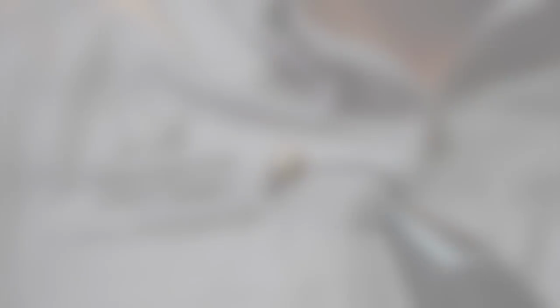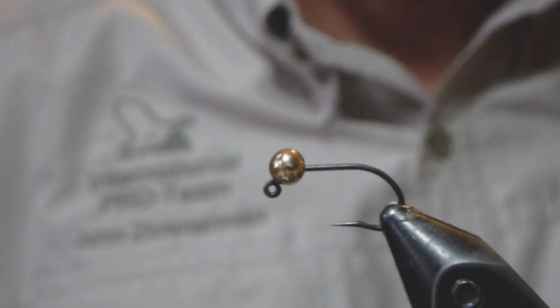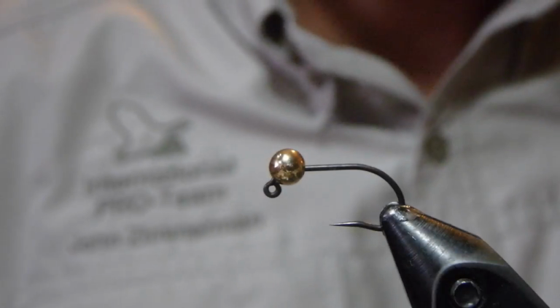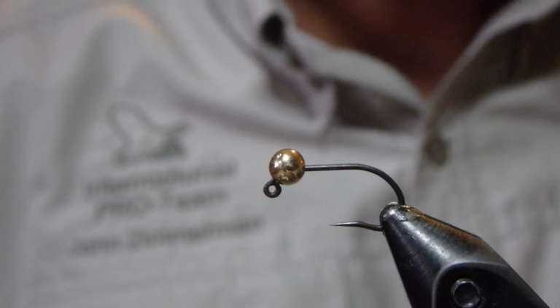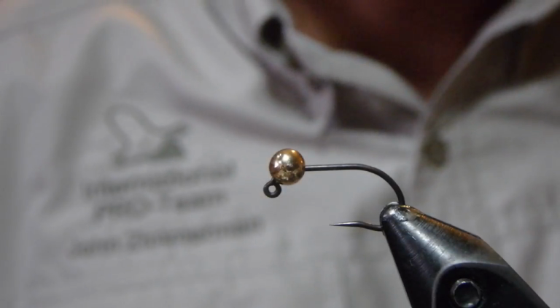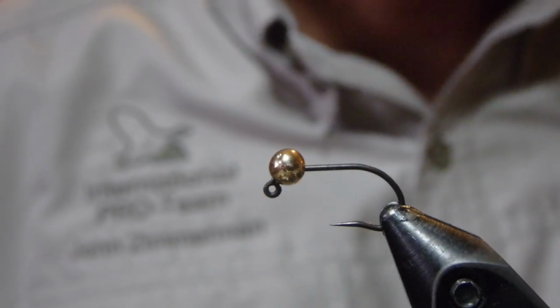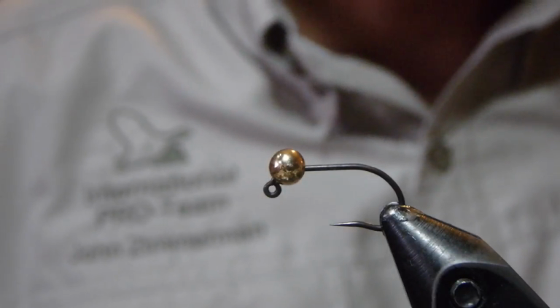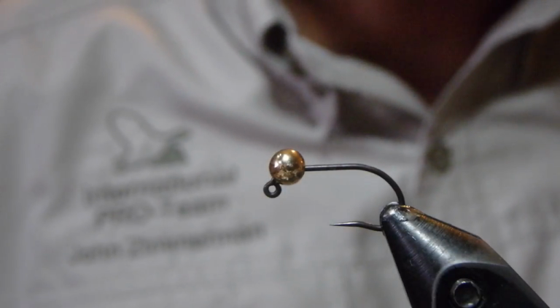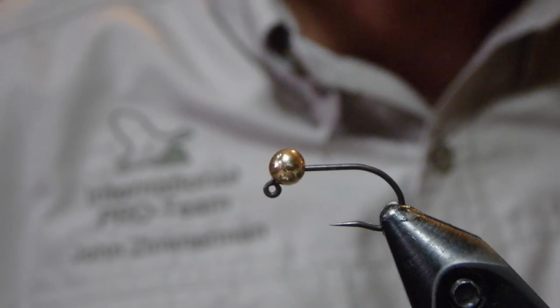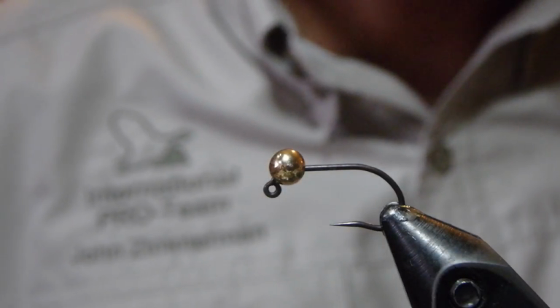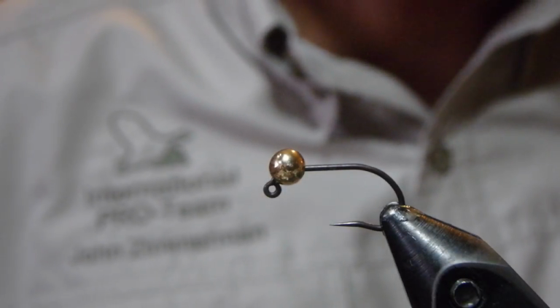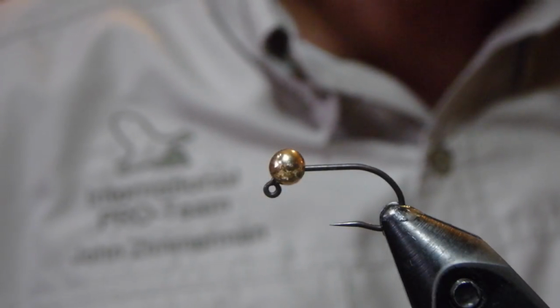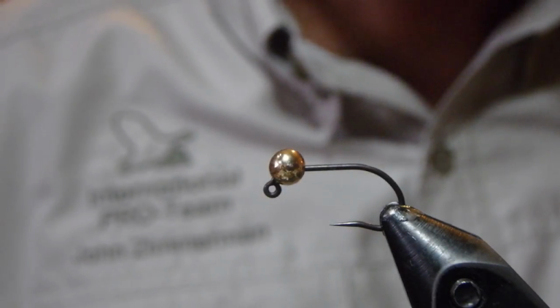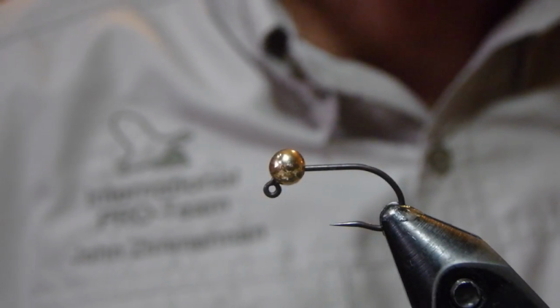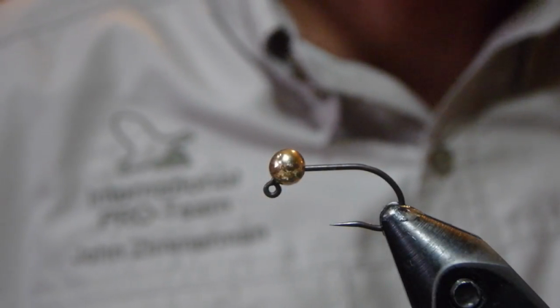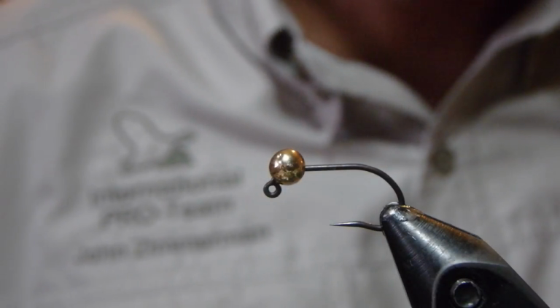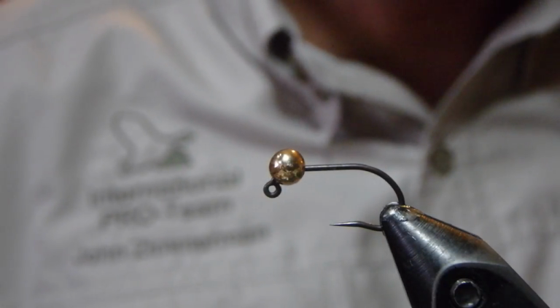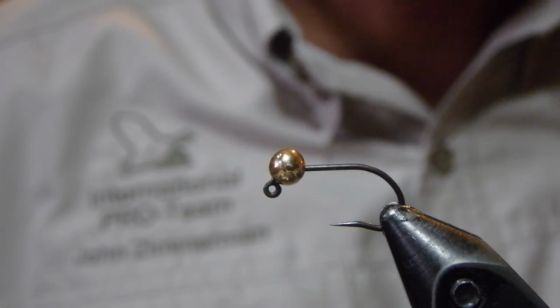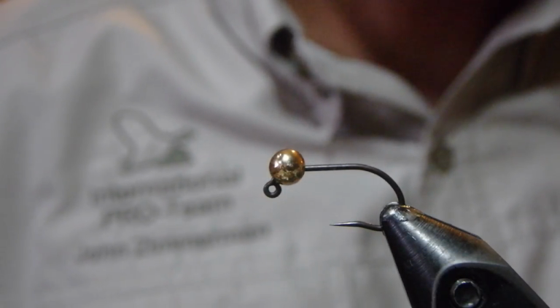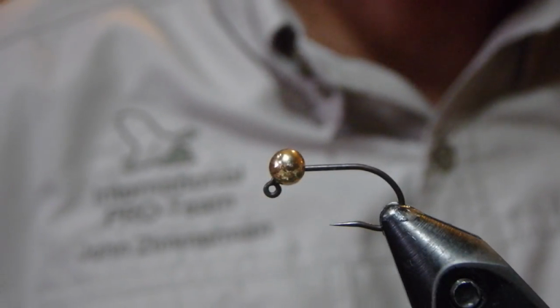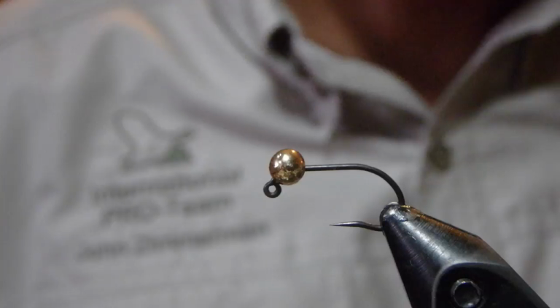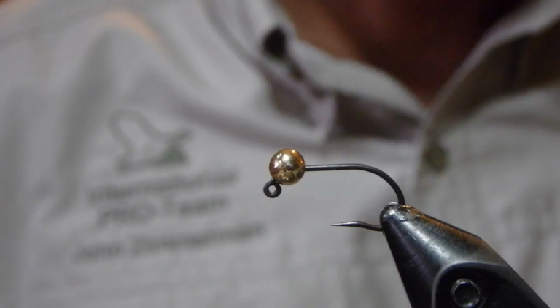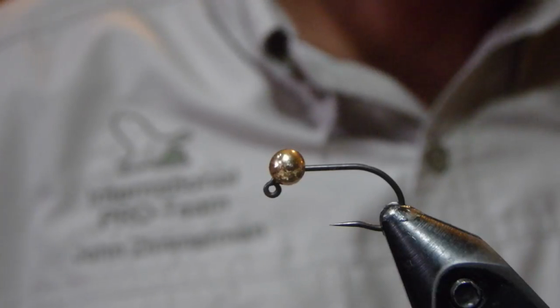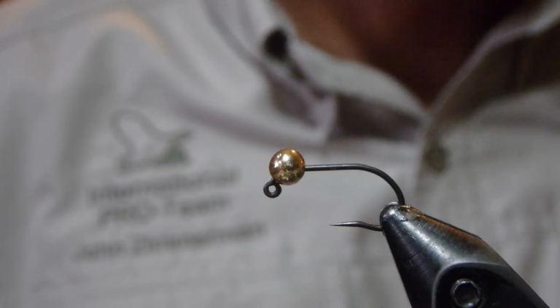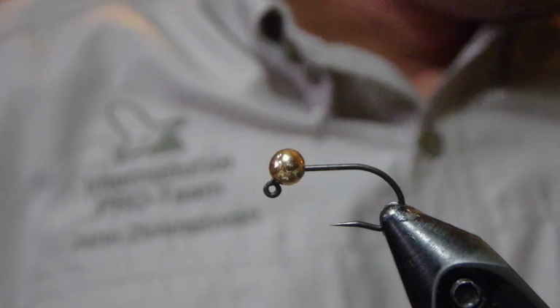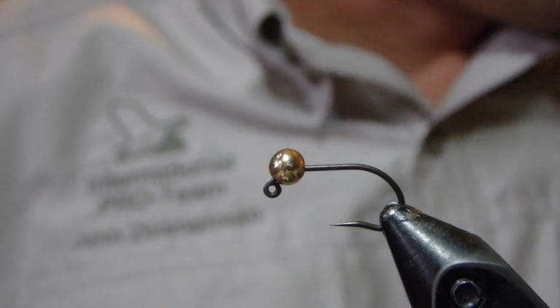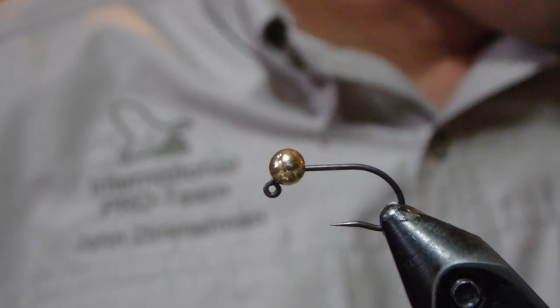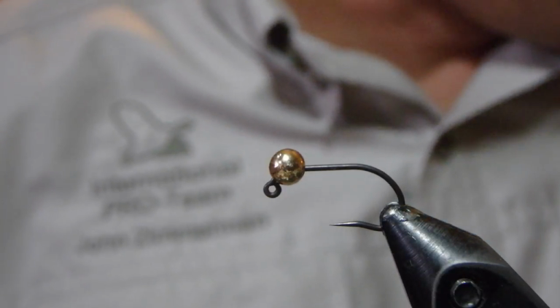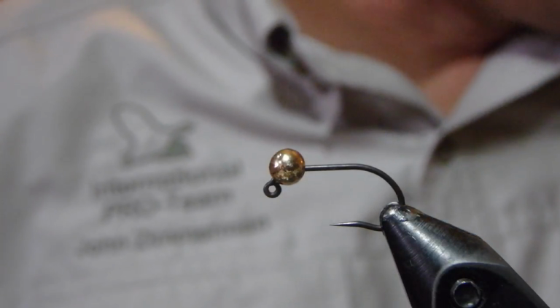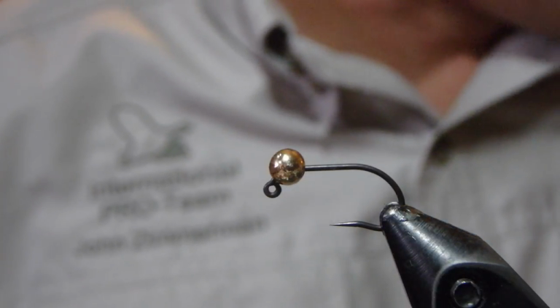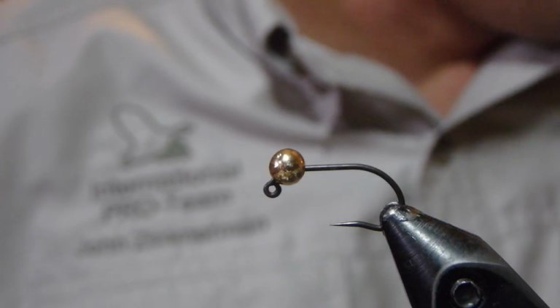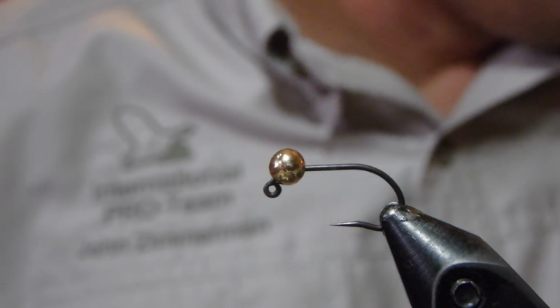Hey there, I'm John Zimmerman with Upper Creek Angler and we're continuing our work through Steve Scousa's book, Grayling Flies. This is fly number 52, the Hare's Ear Gold Head.